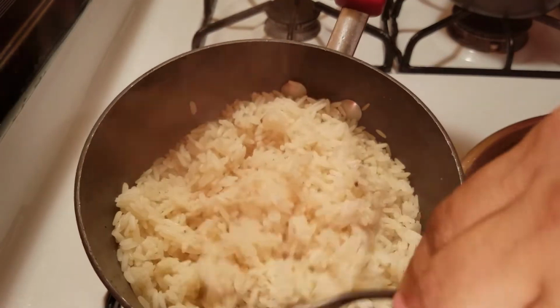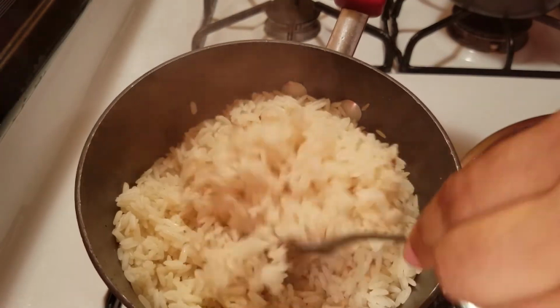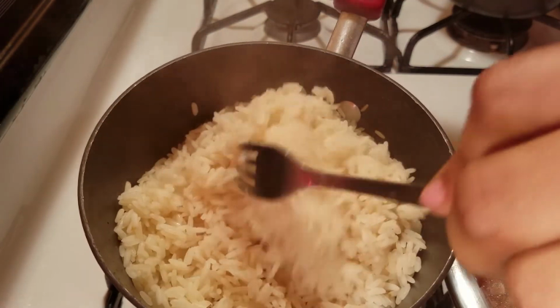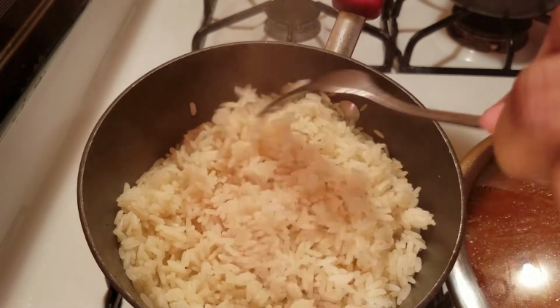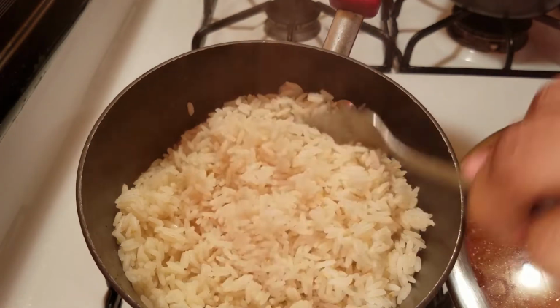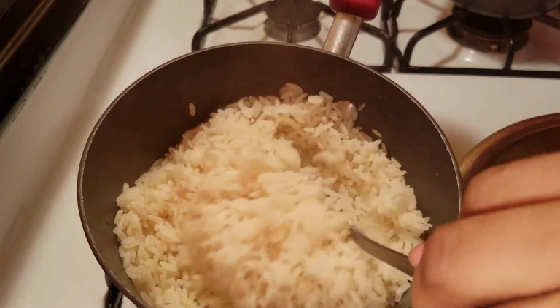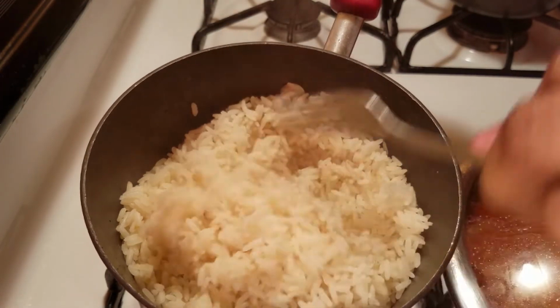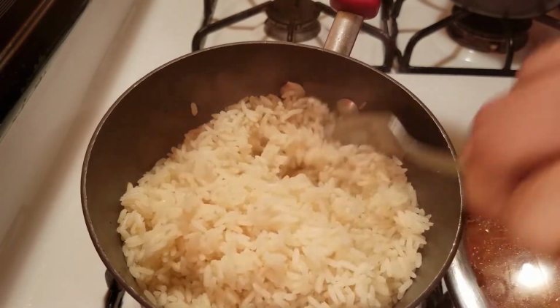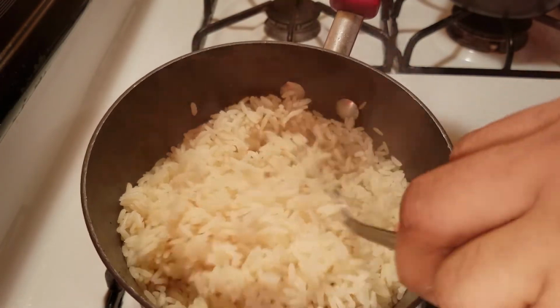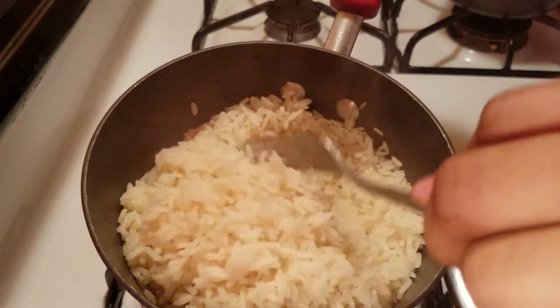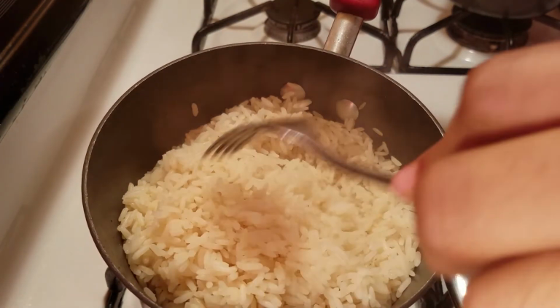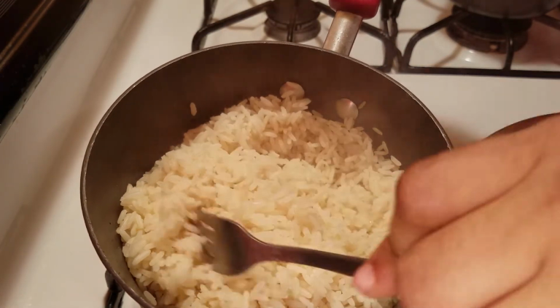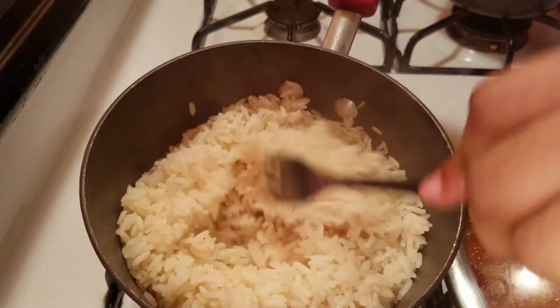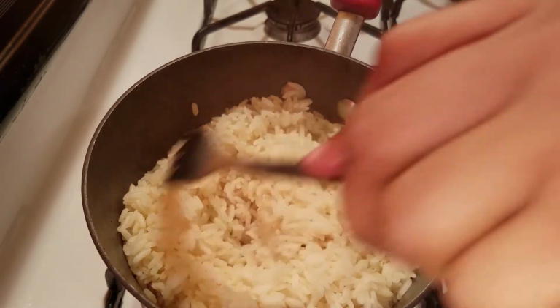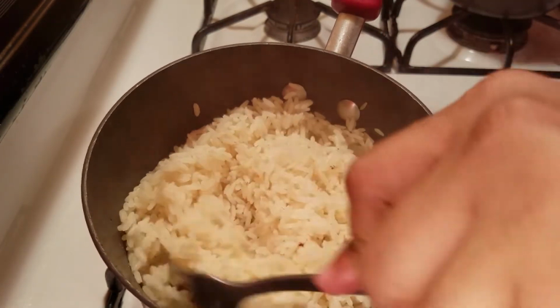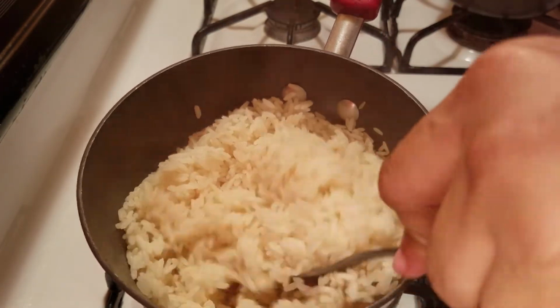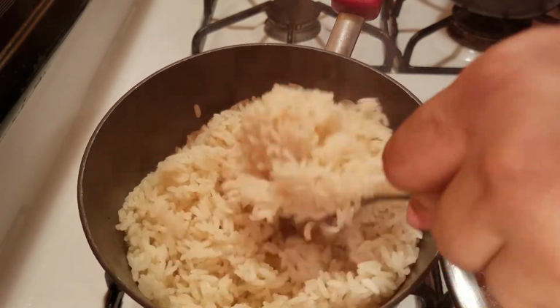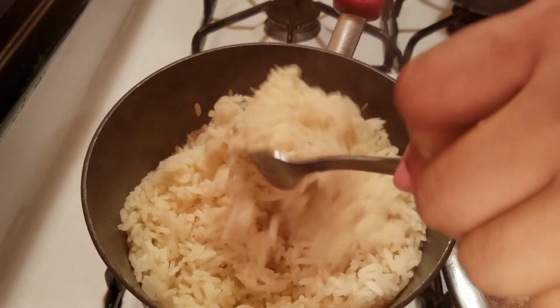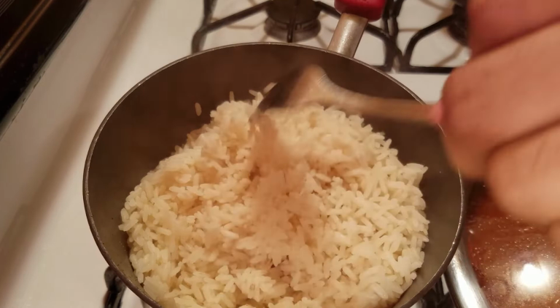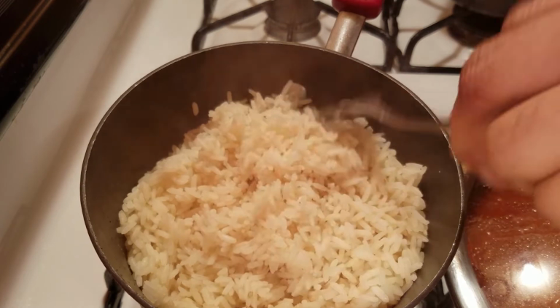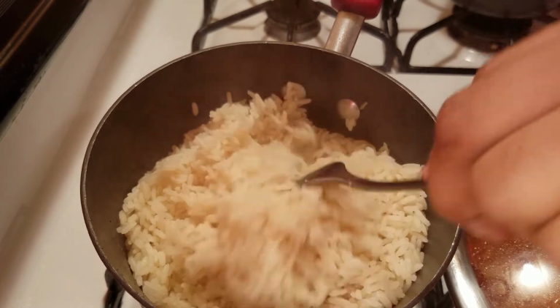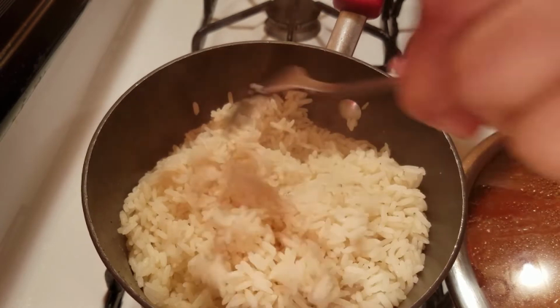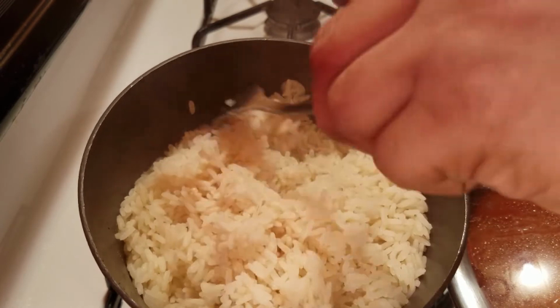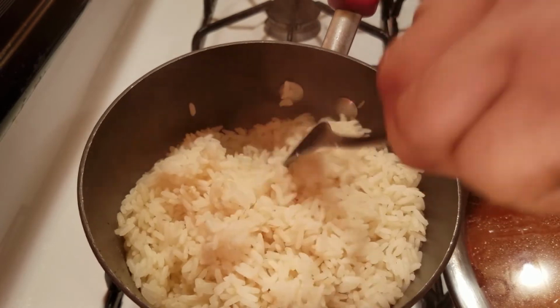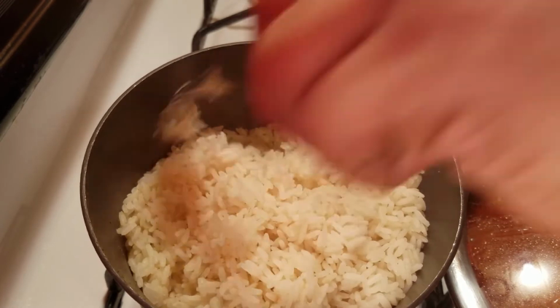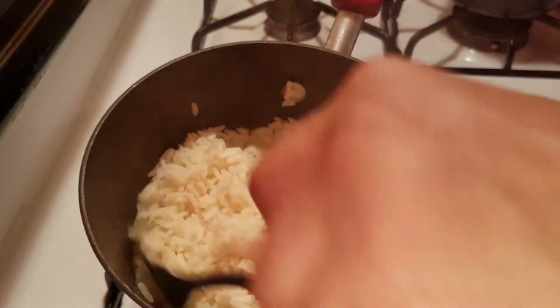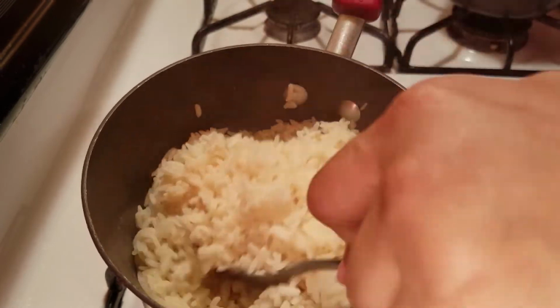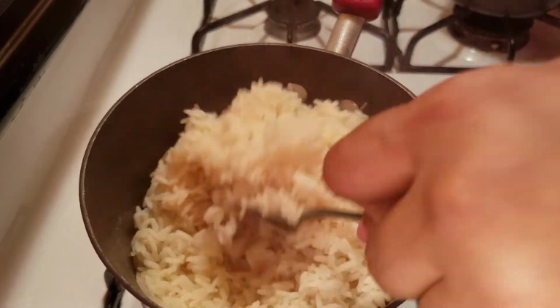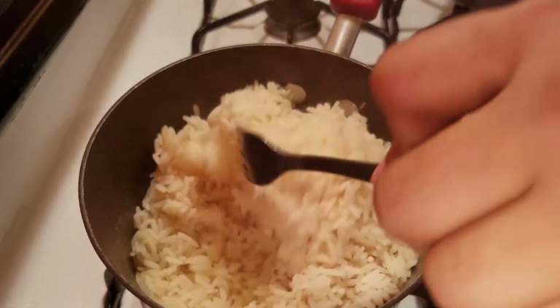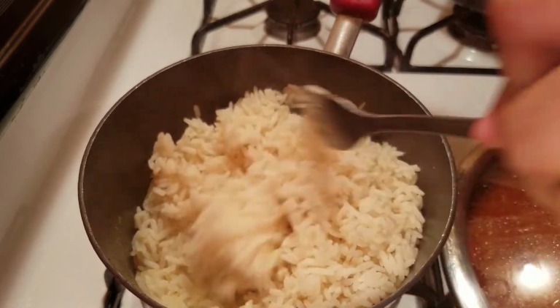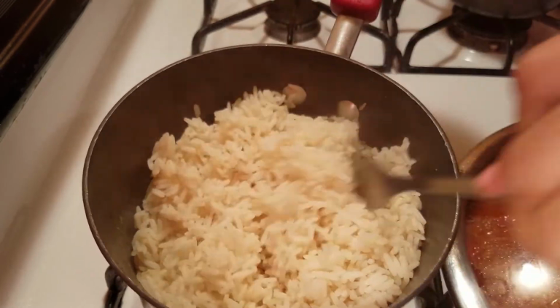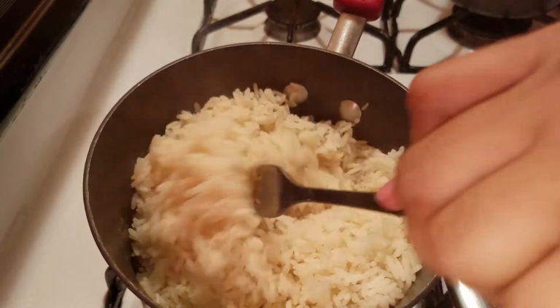Now I'm going to check up on my rice — you can see my rice is steaming along nice.